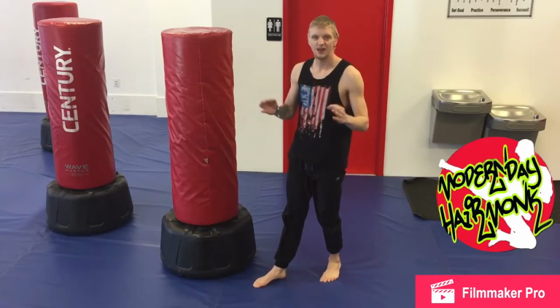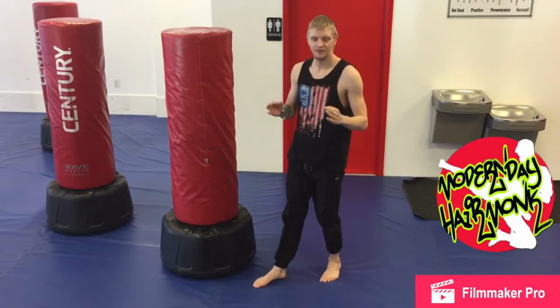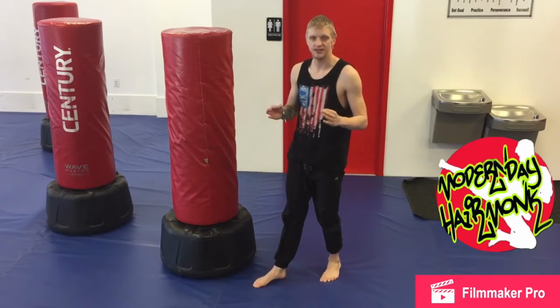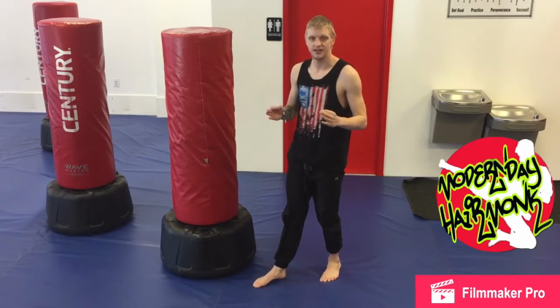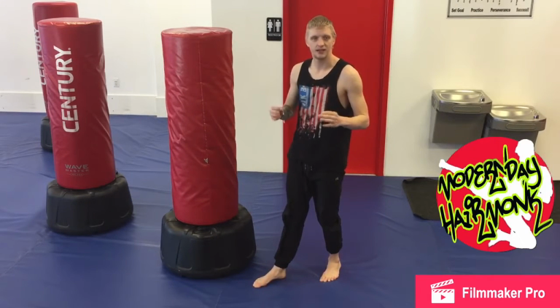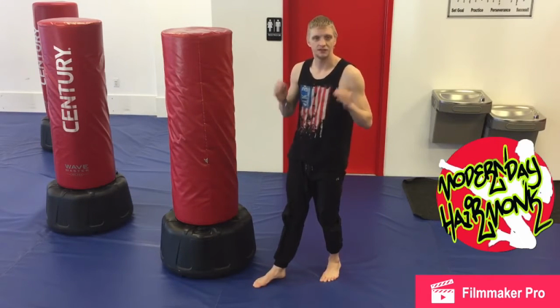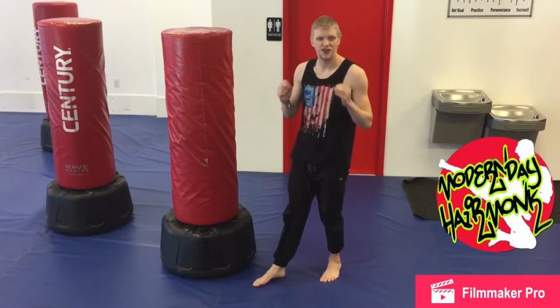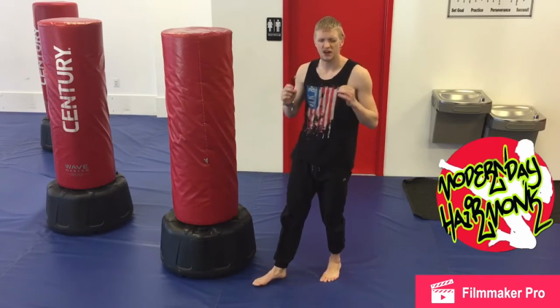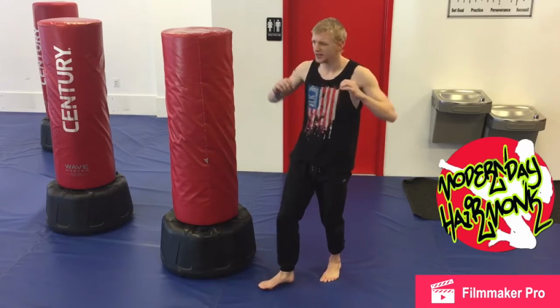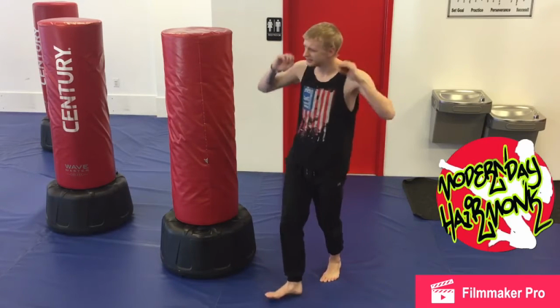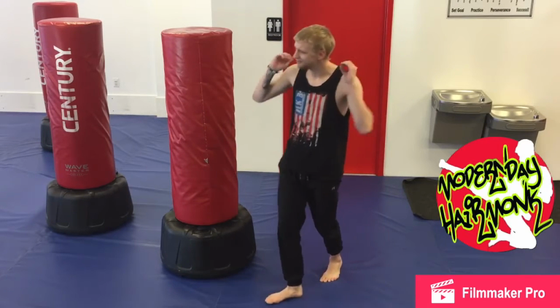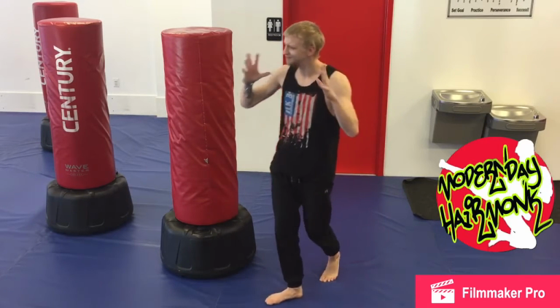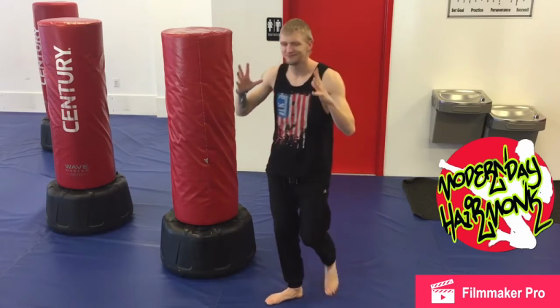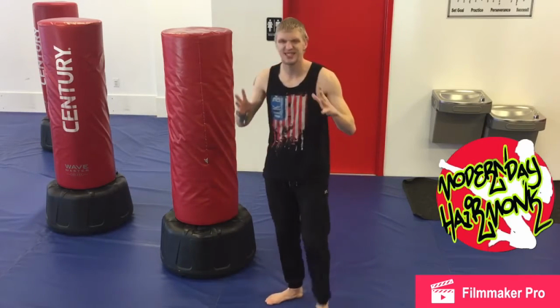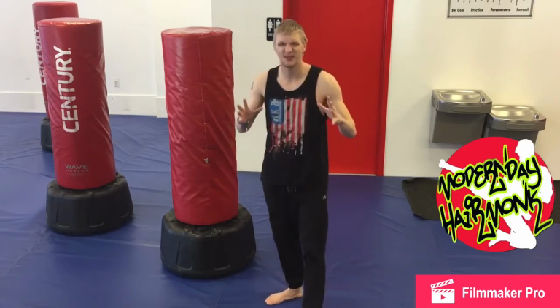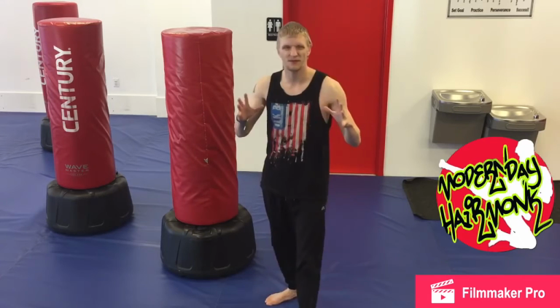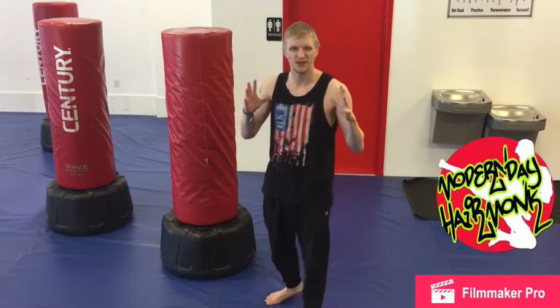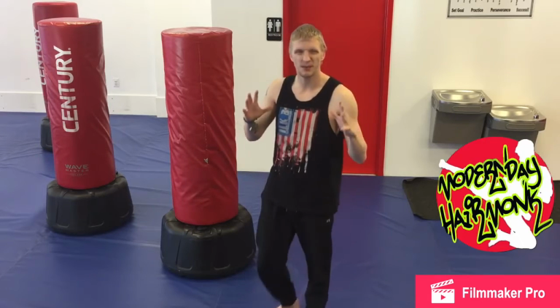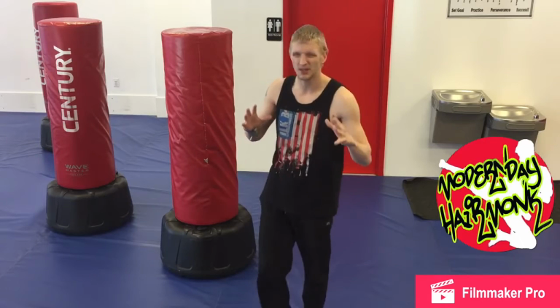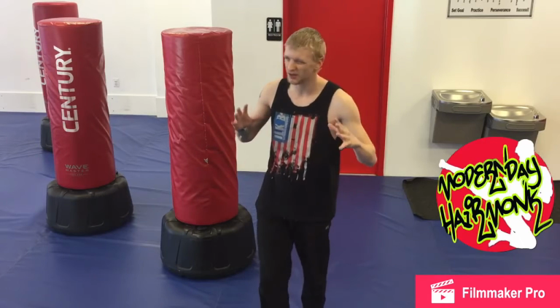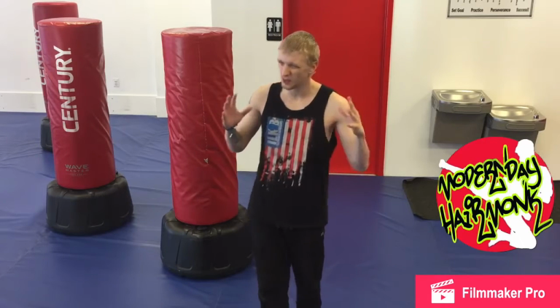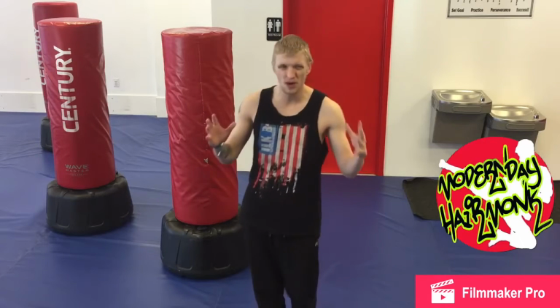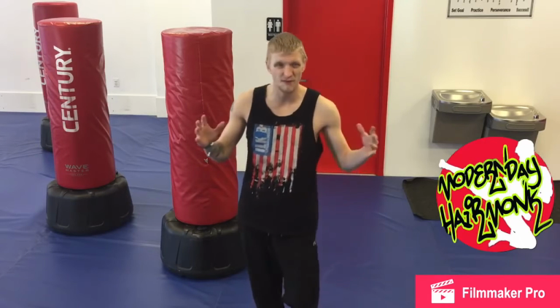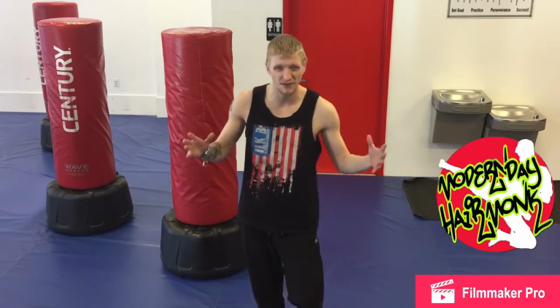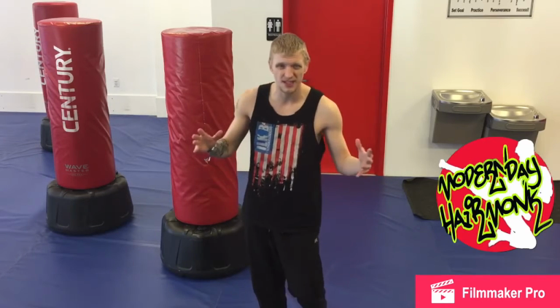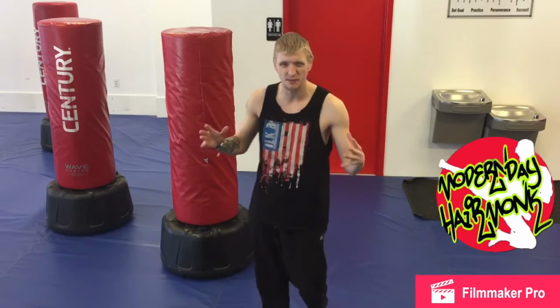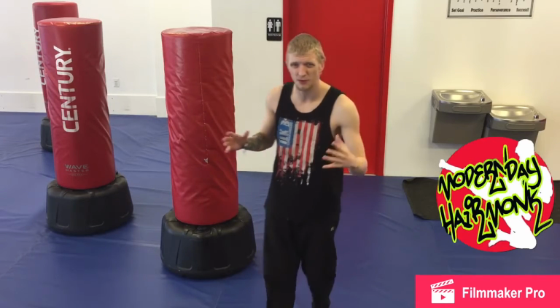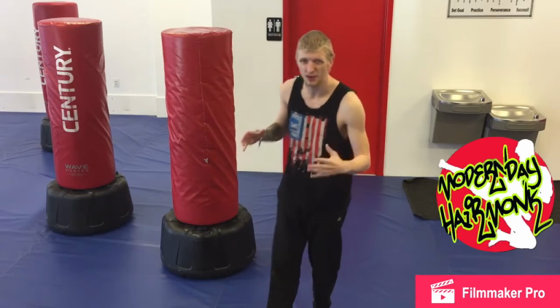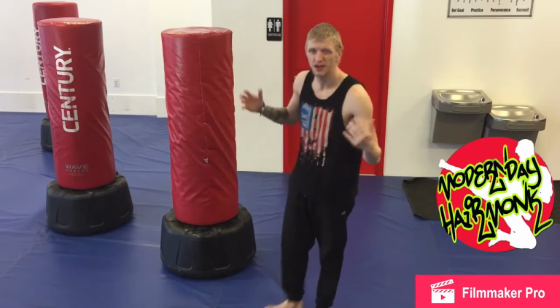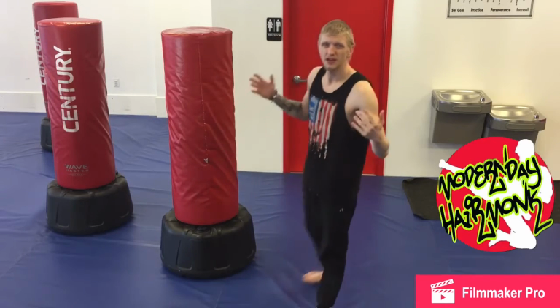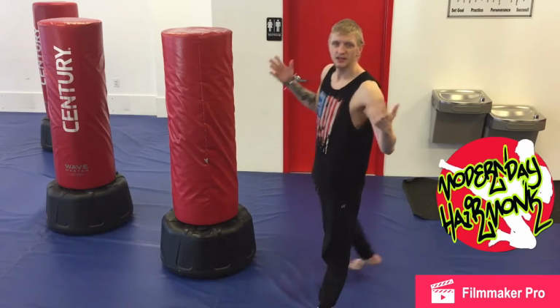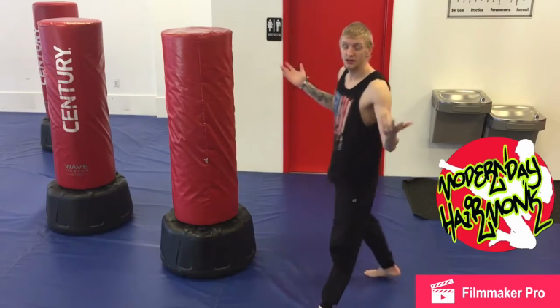Love this kick. Very different. First time I saw it, I was like, what? I've never seen it before.